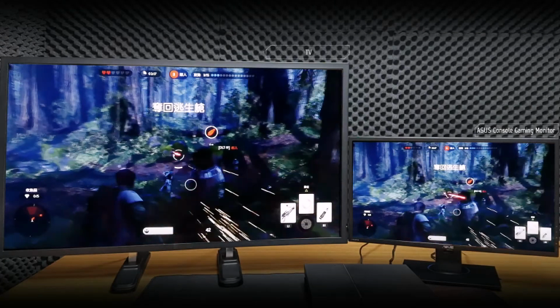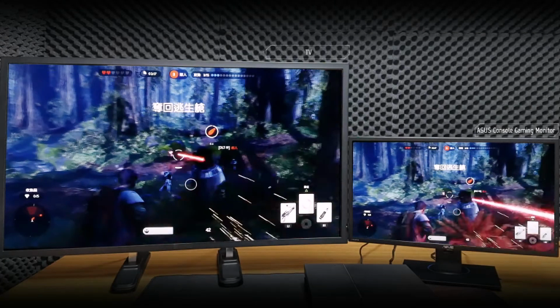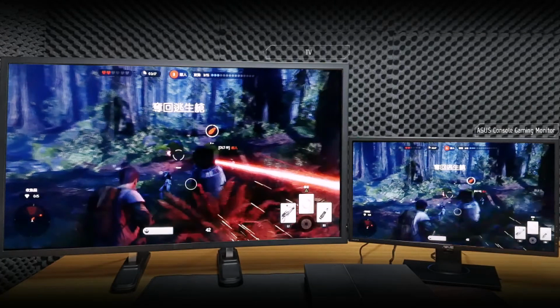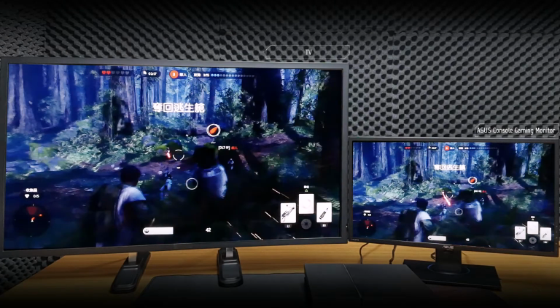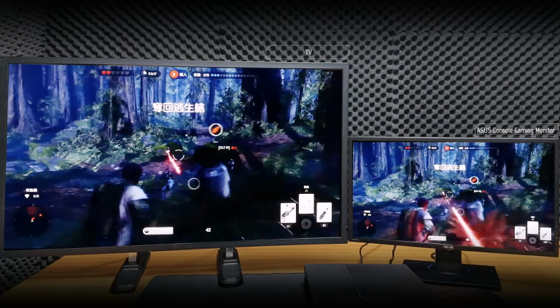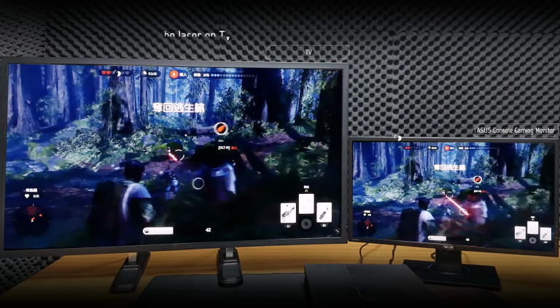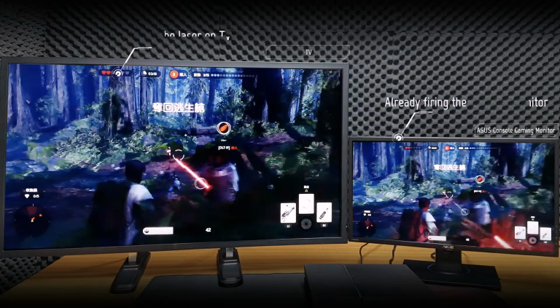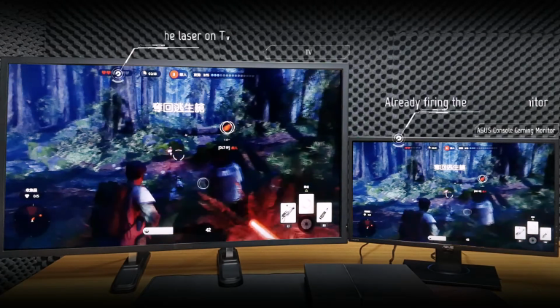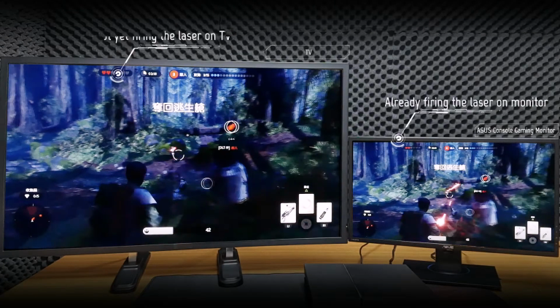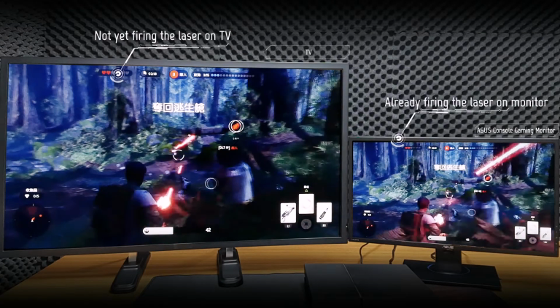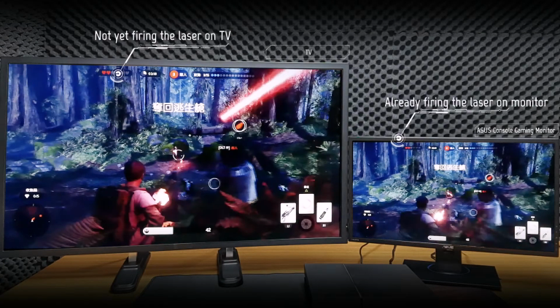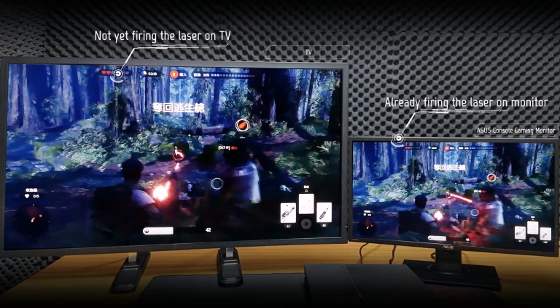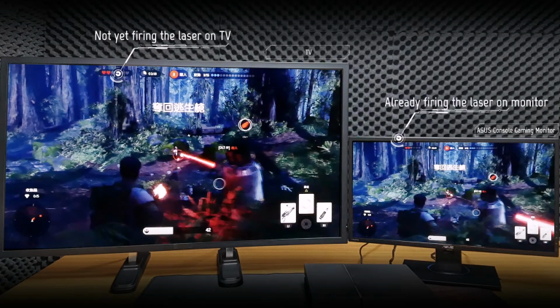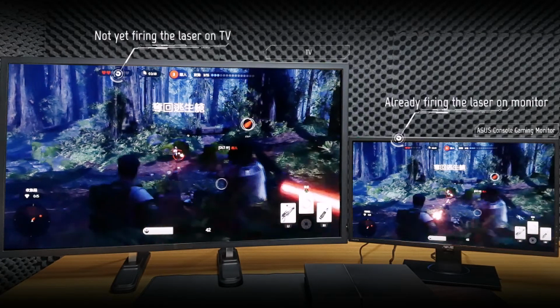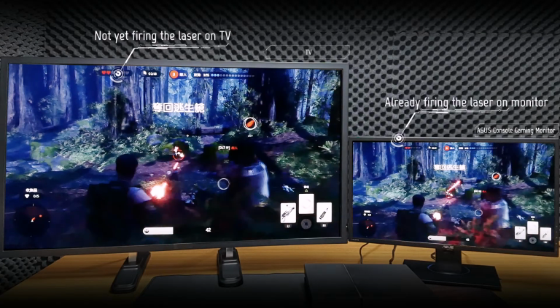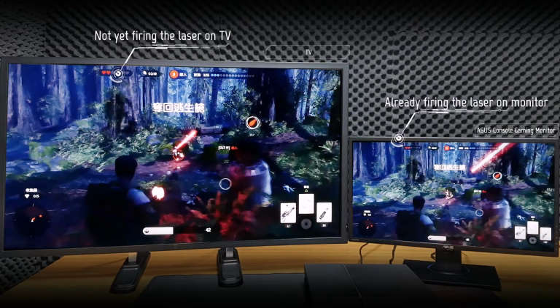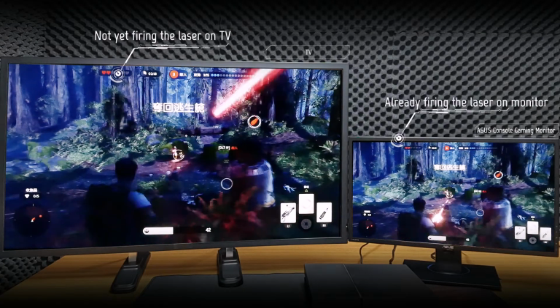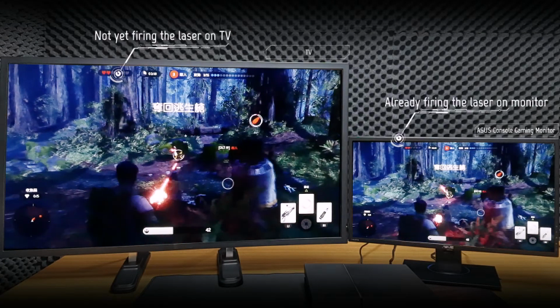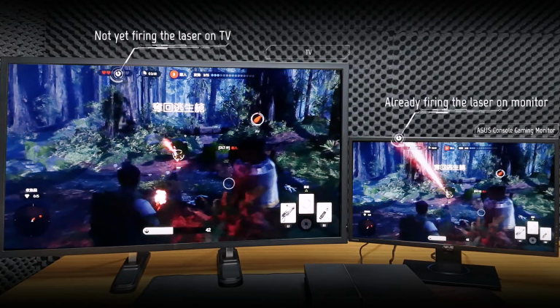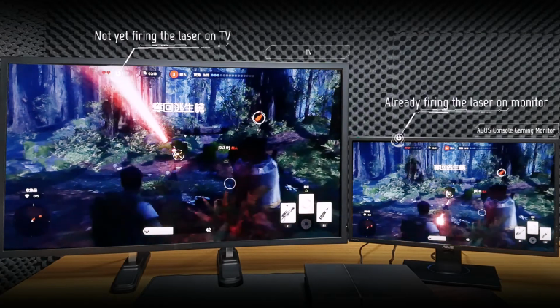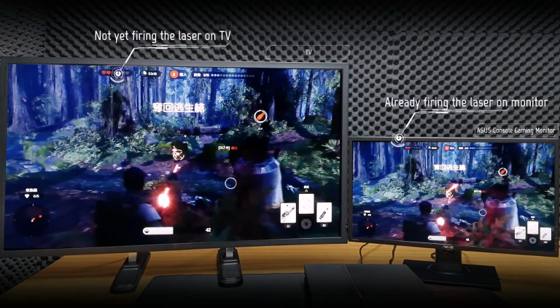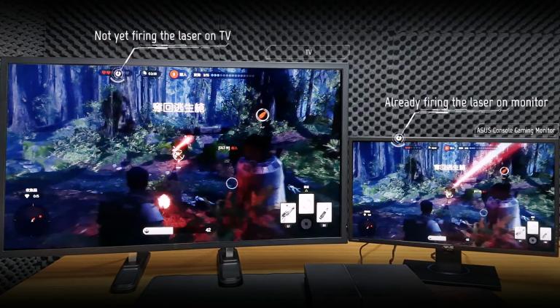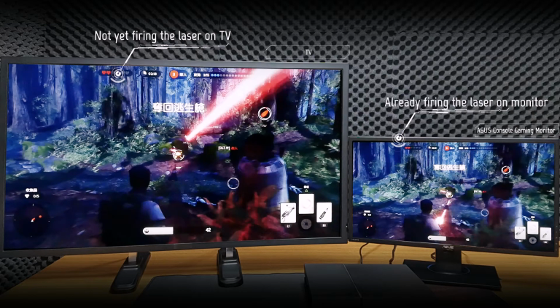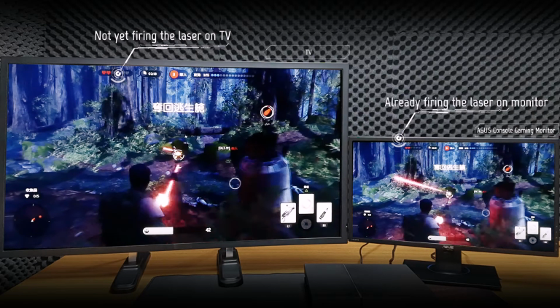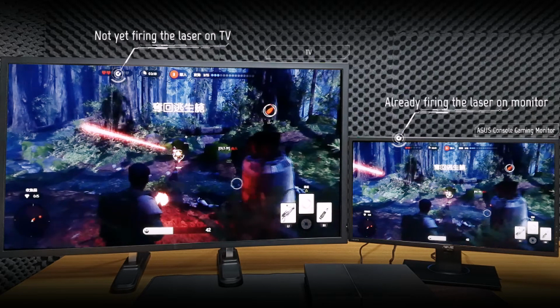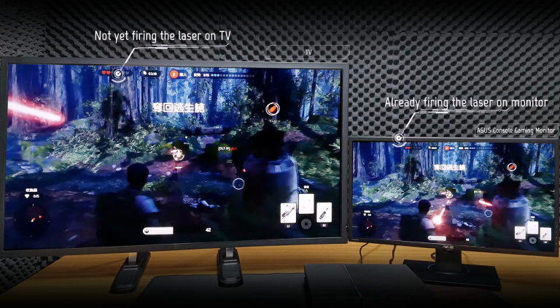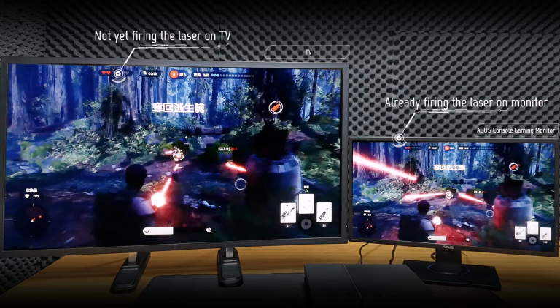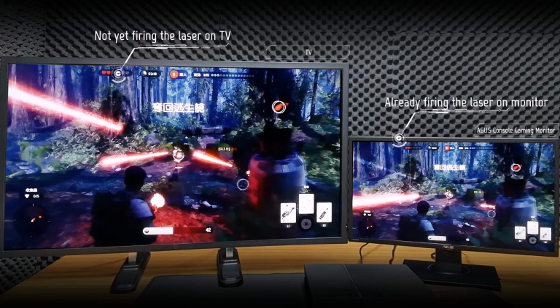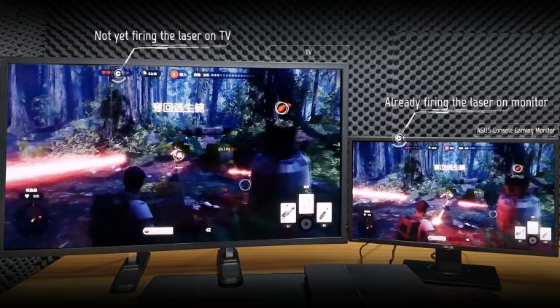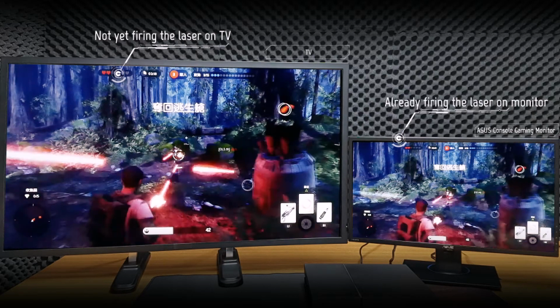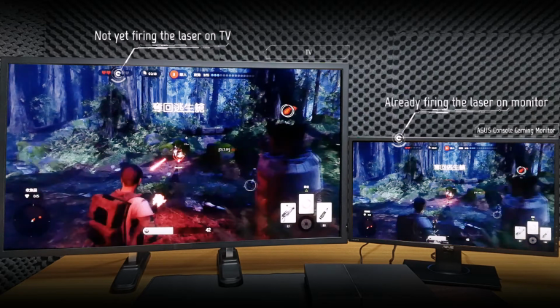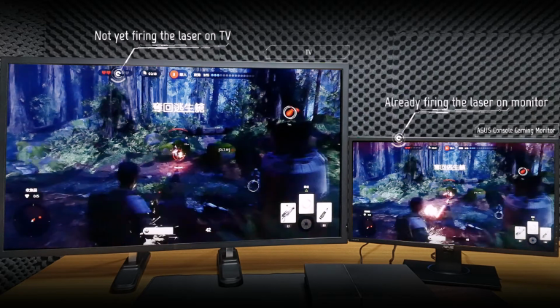If you still can't notice the difference, here's some slow-mo lasers passing by me, consistently a couple steps behind.